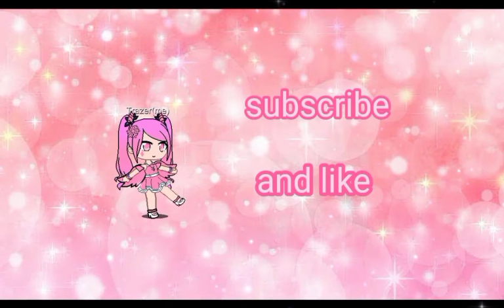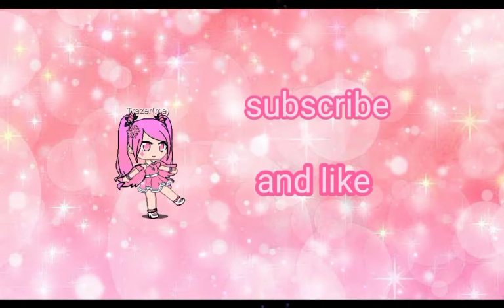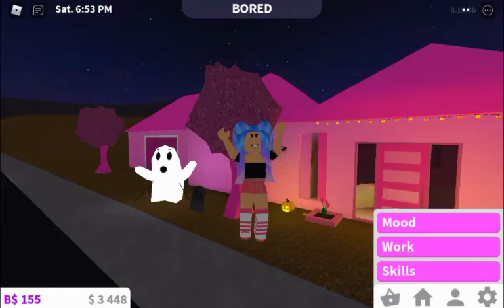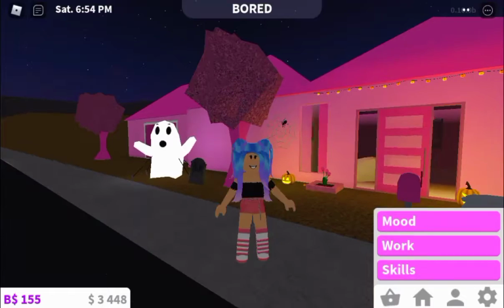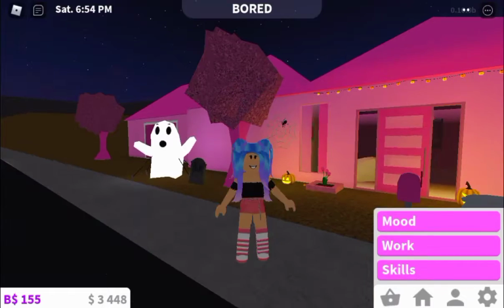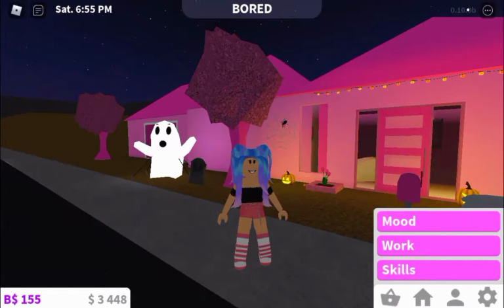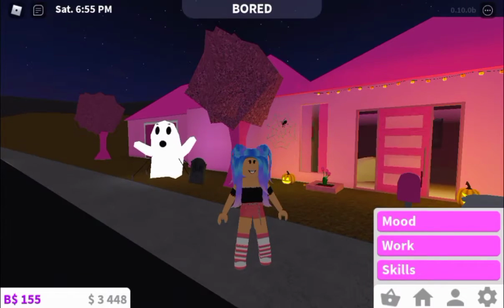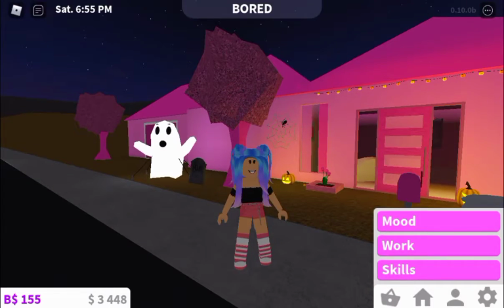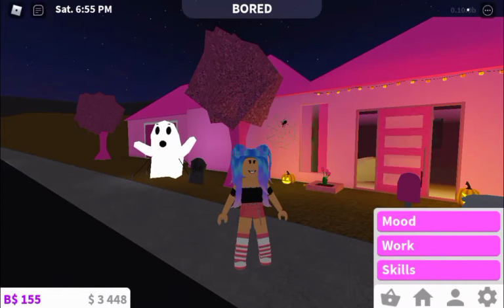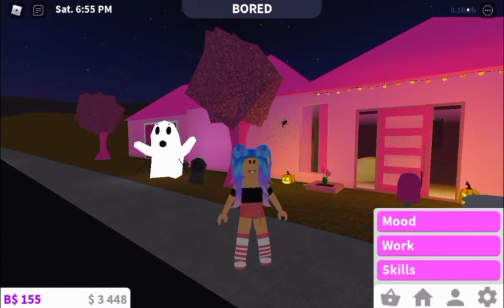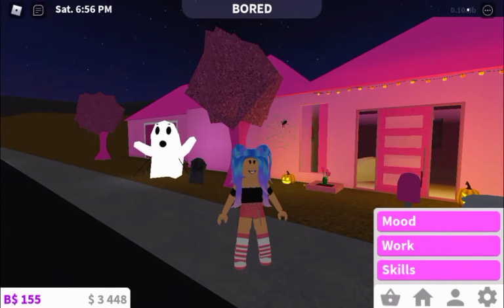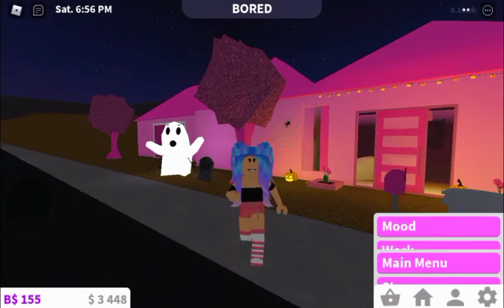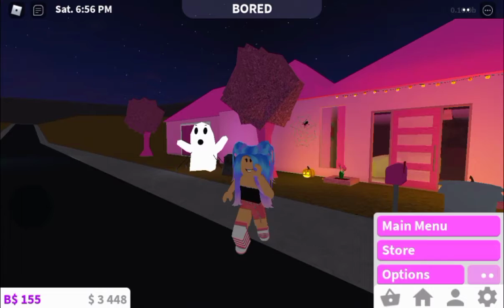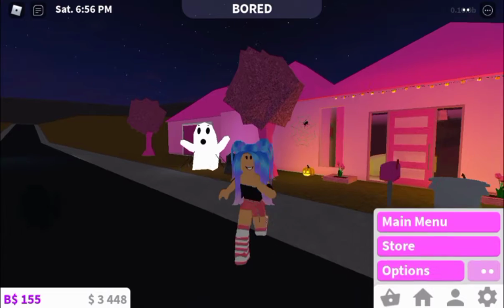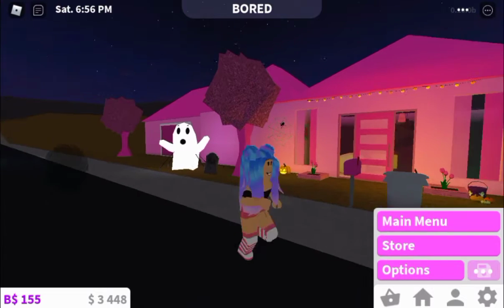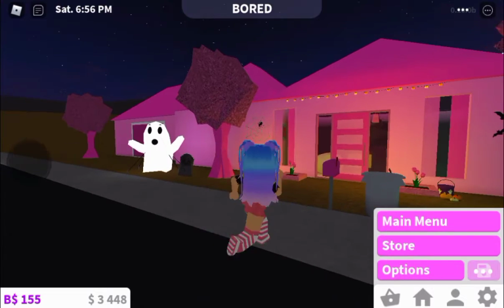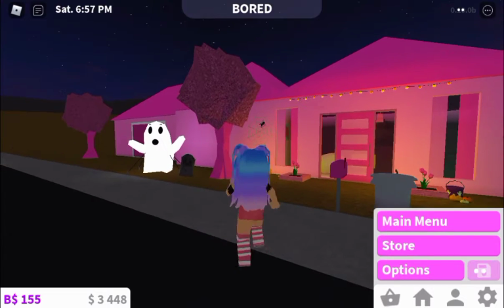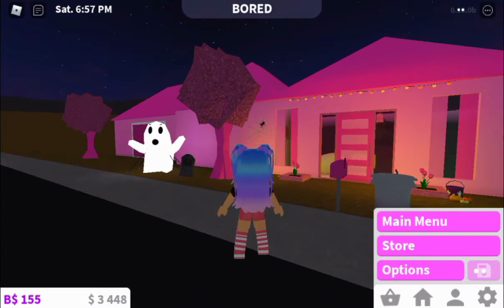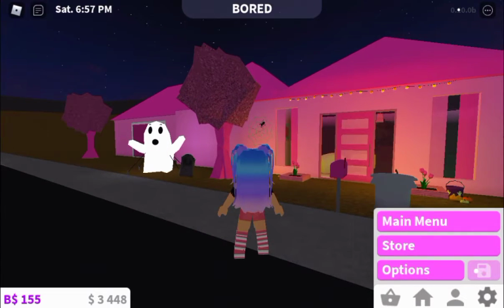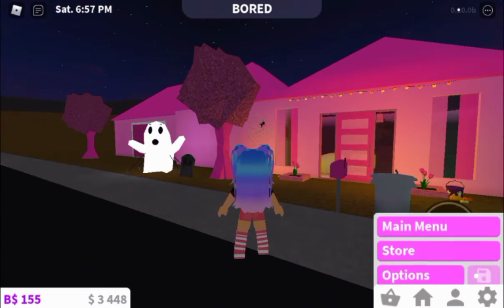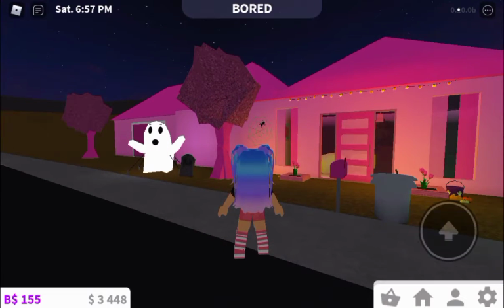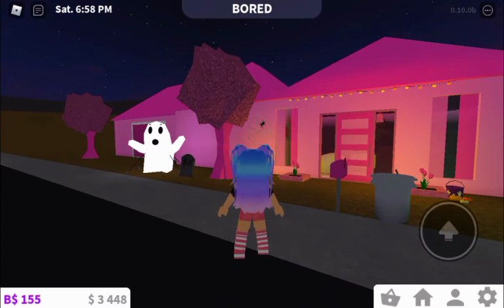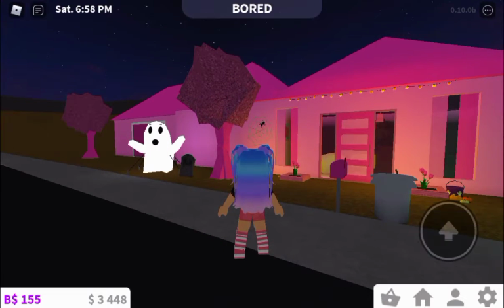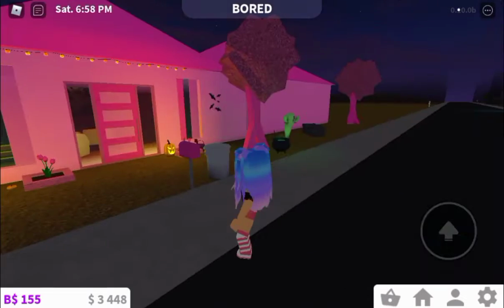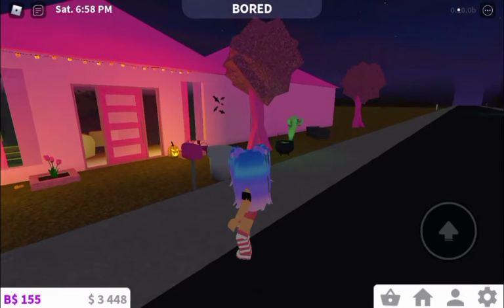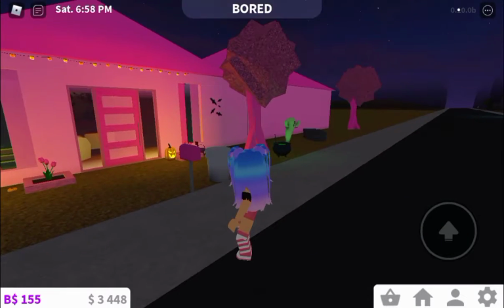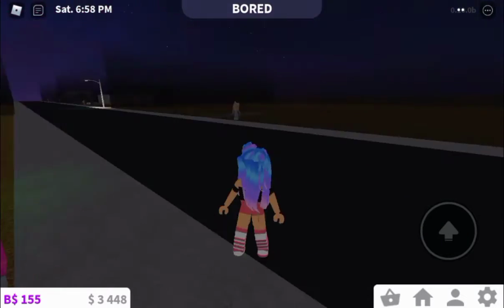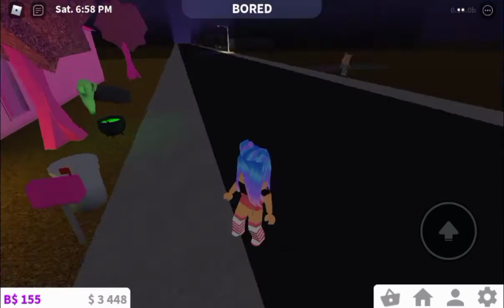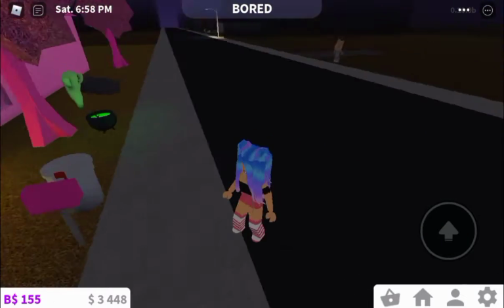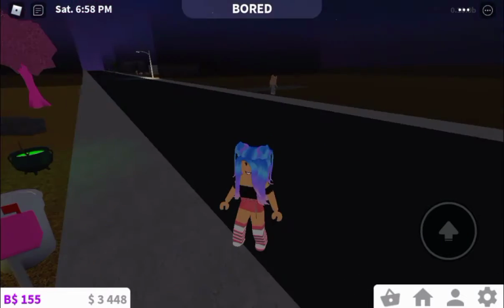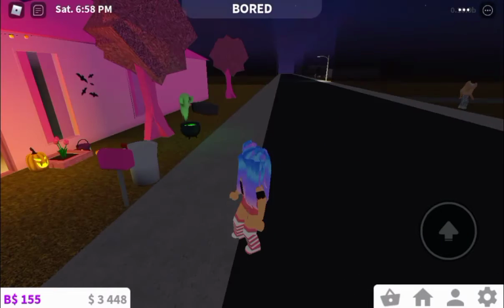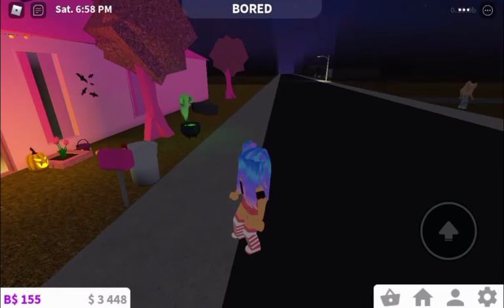In this video, I'll be giving you guys a tour of my dream house — my pink dream house in Bloxburg.